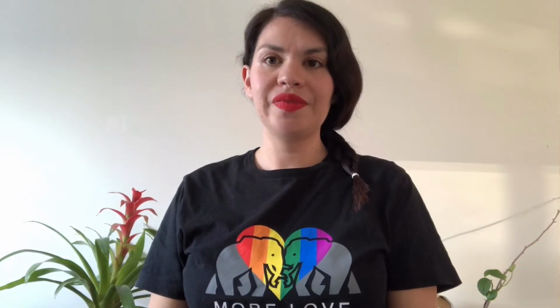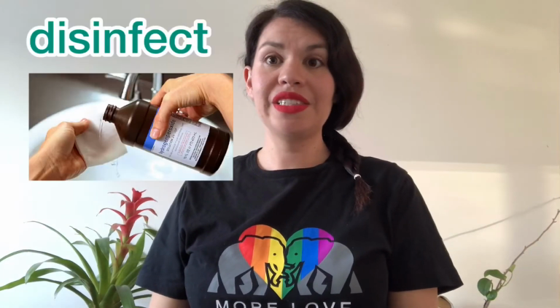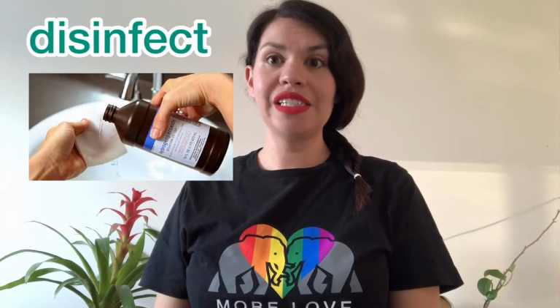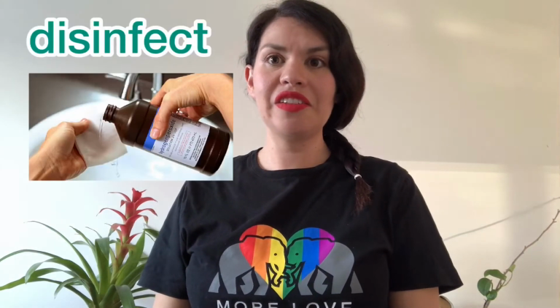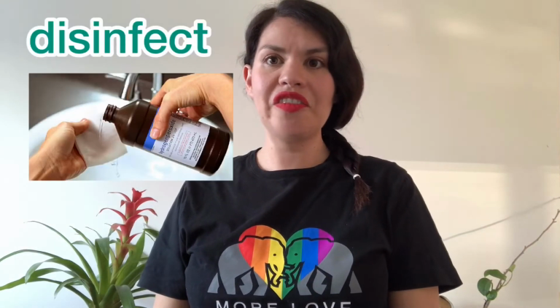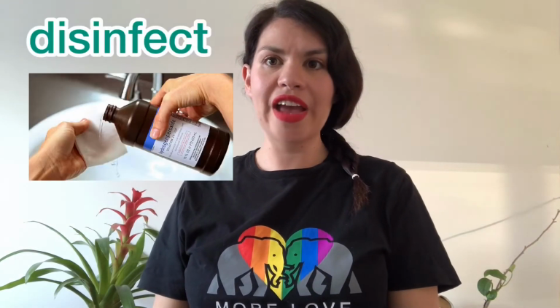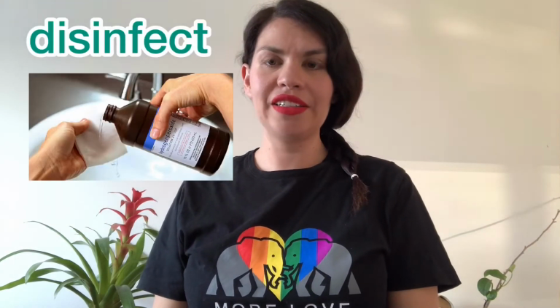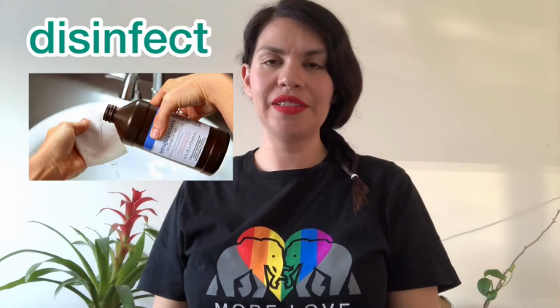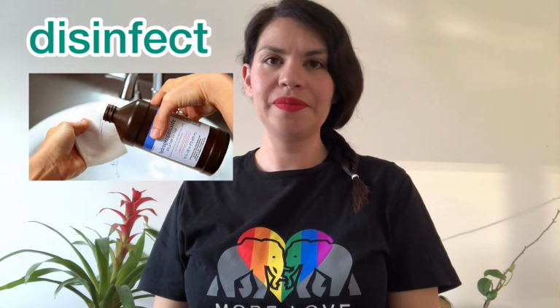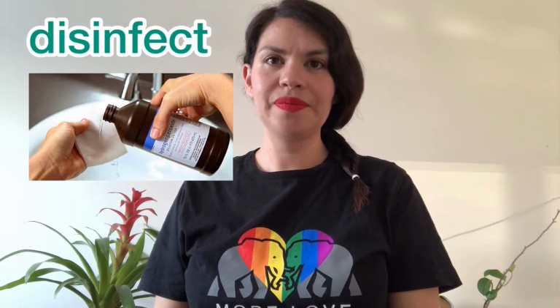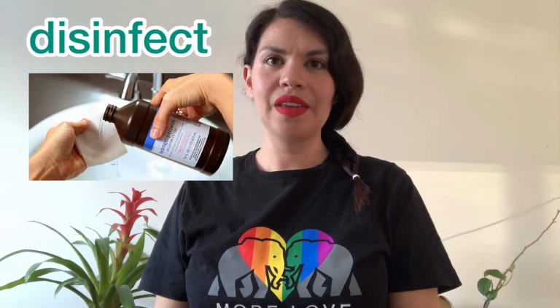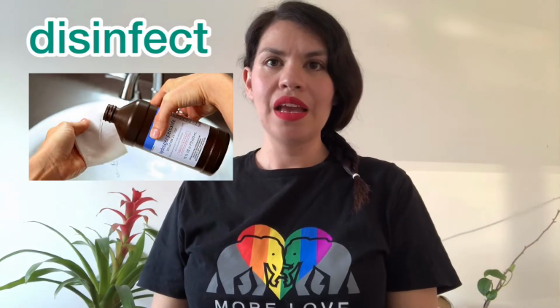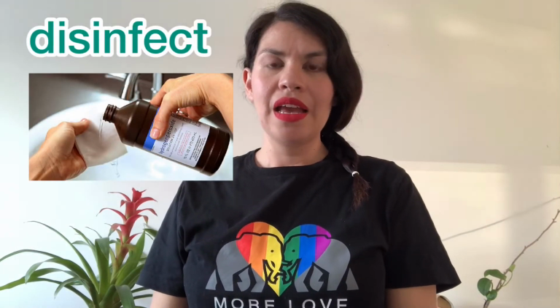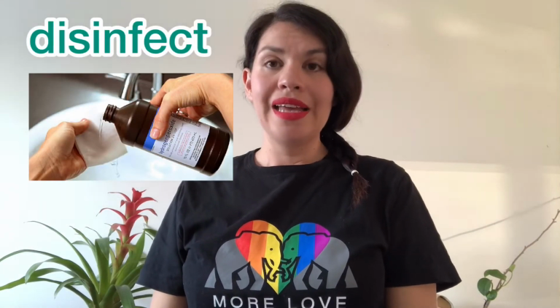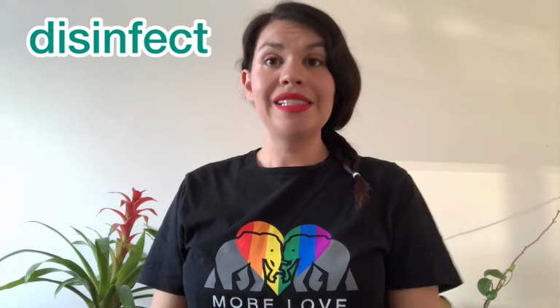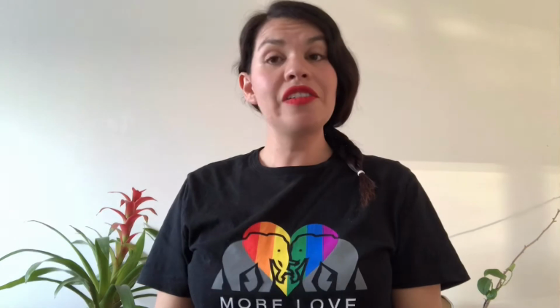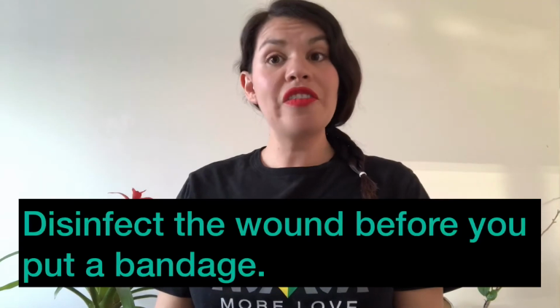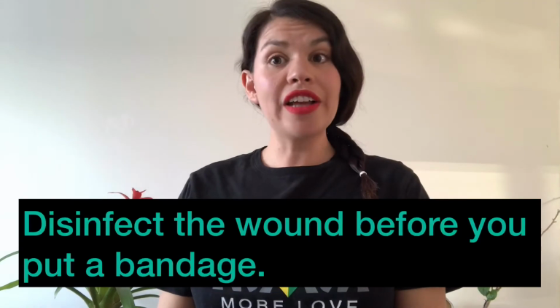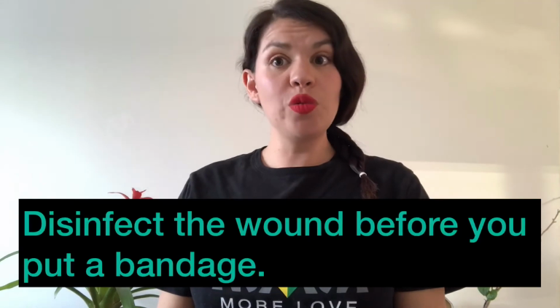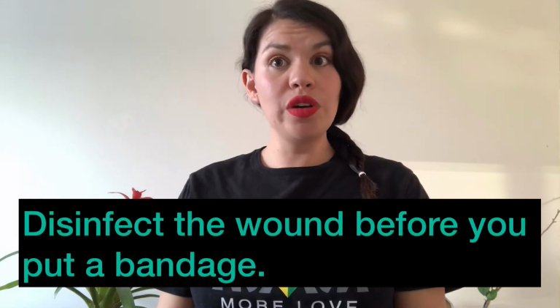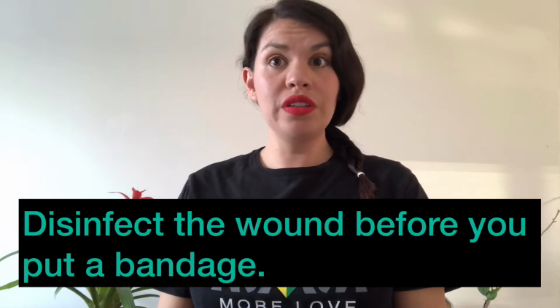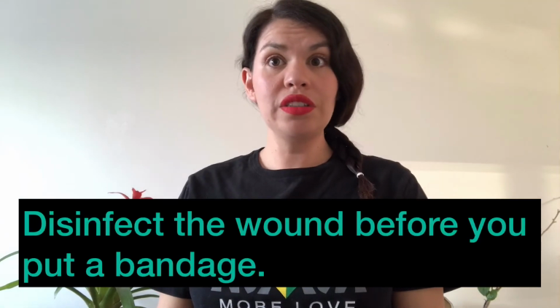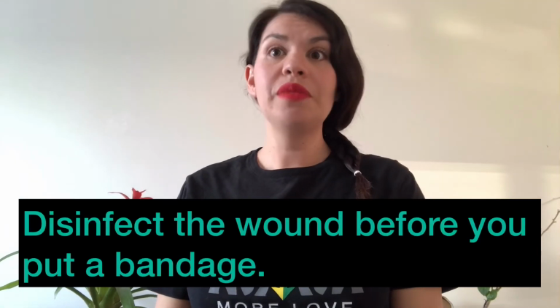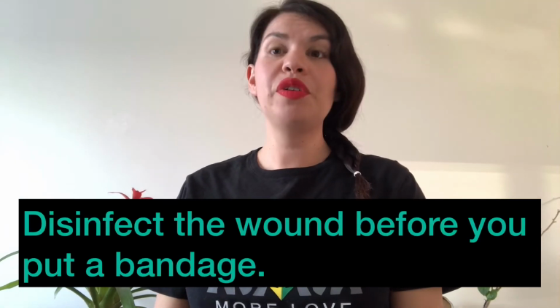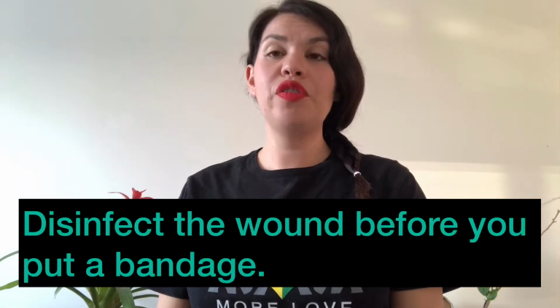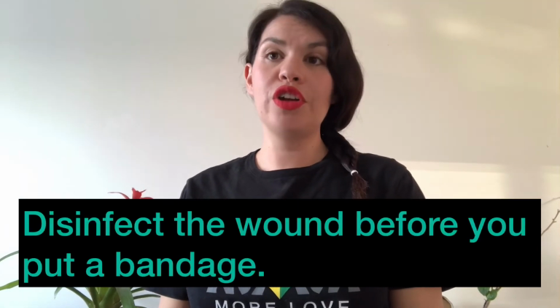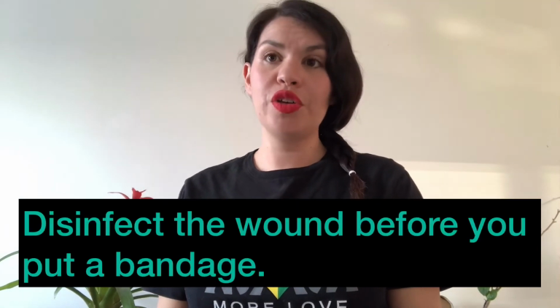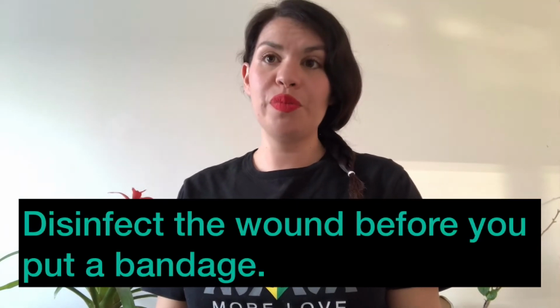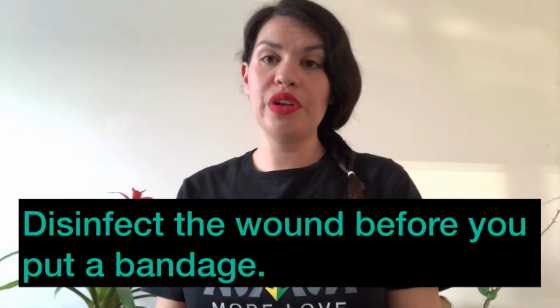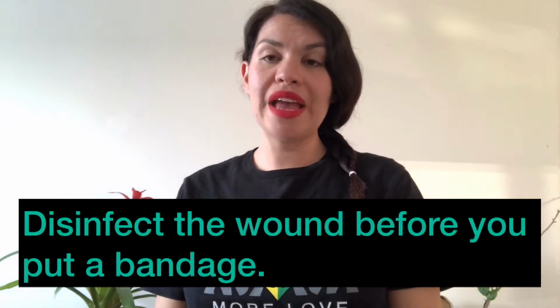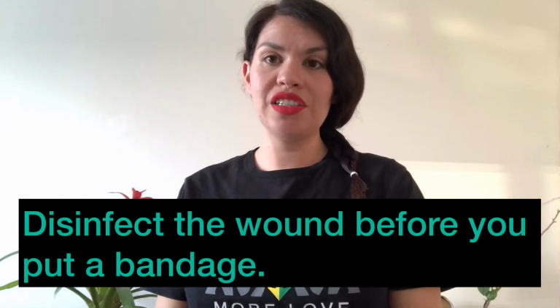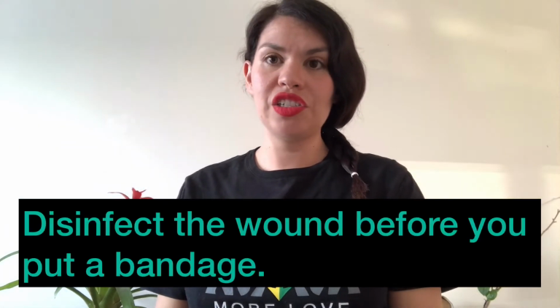Word number seven: disinfect. Disinfect the wound before you put a bandage.